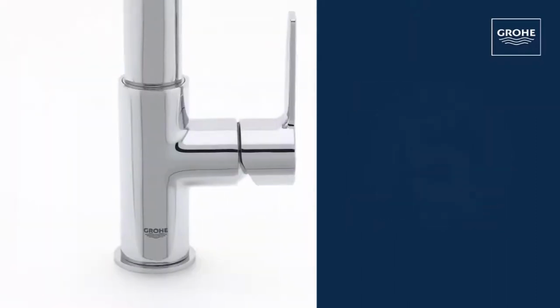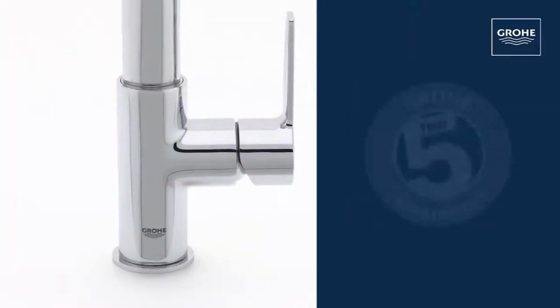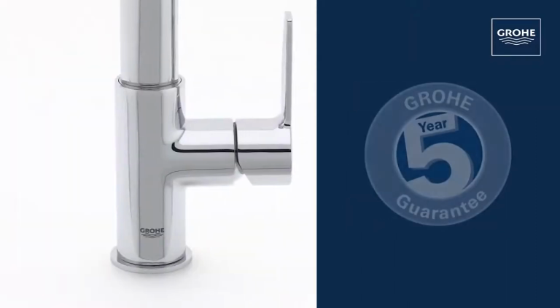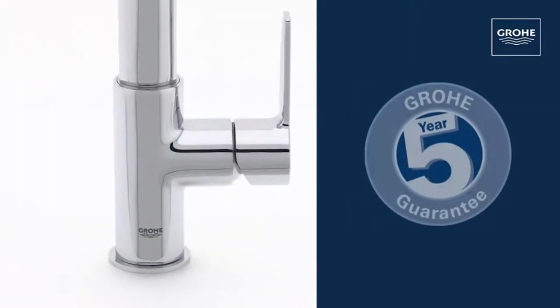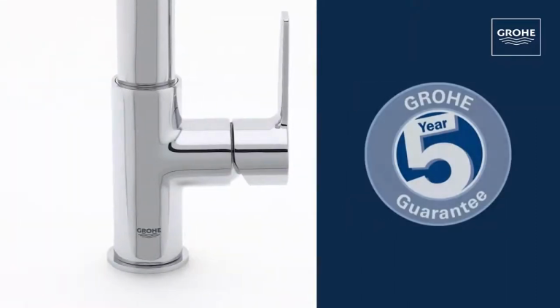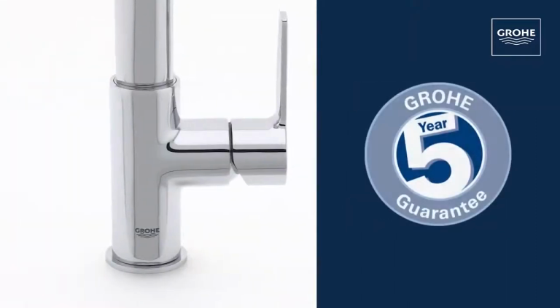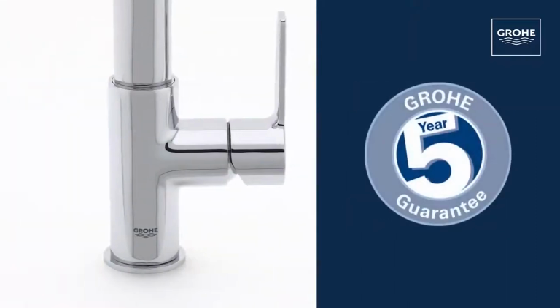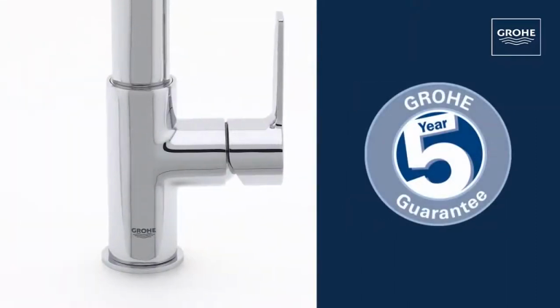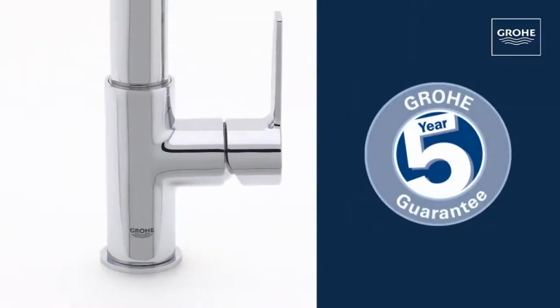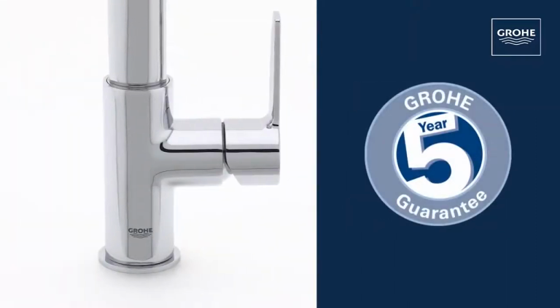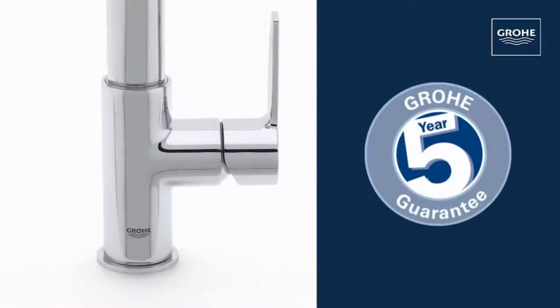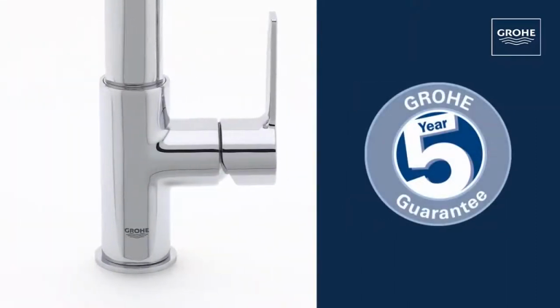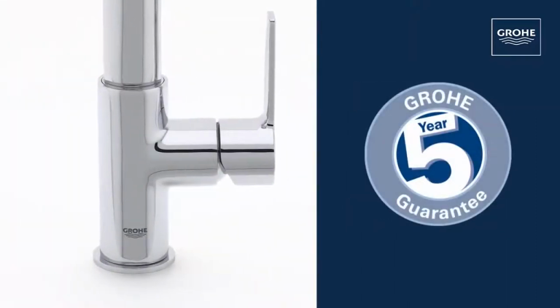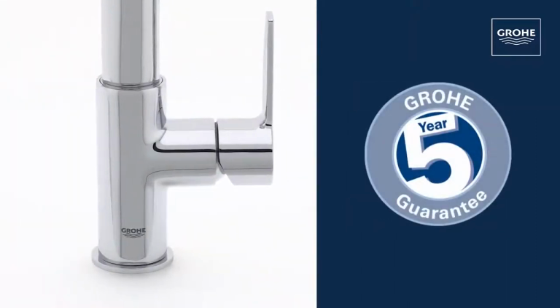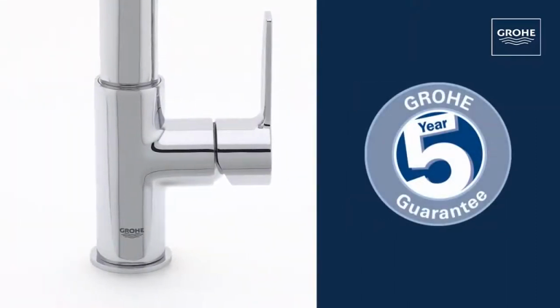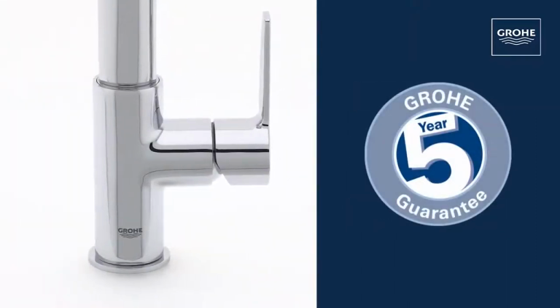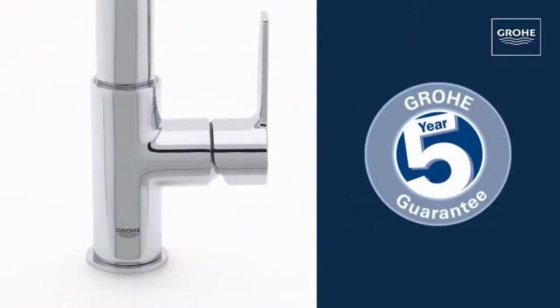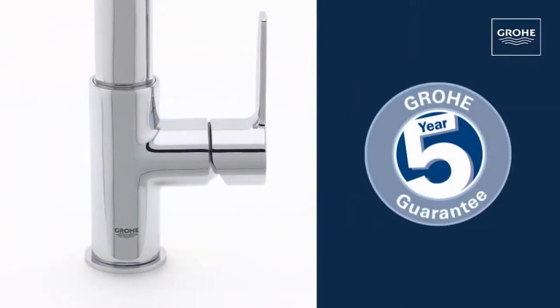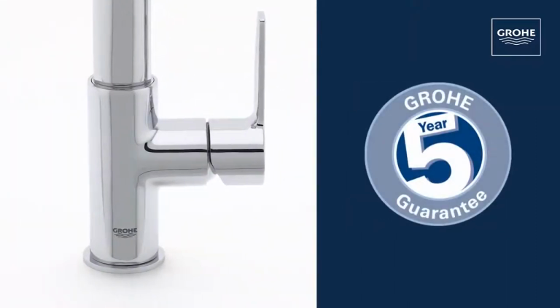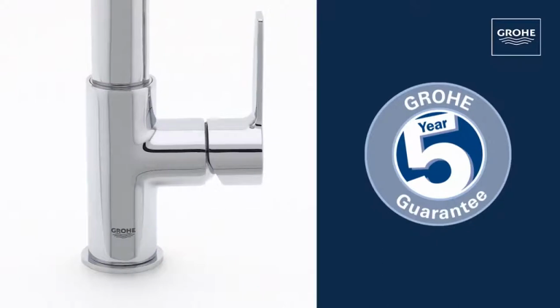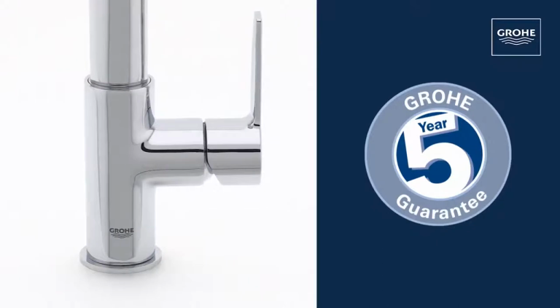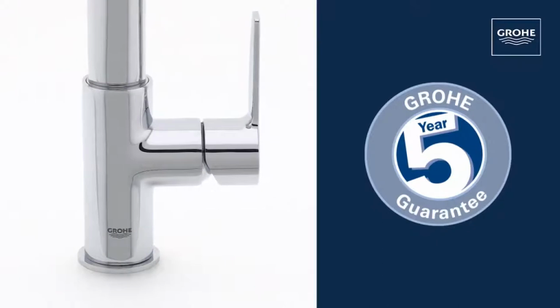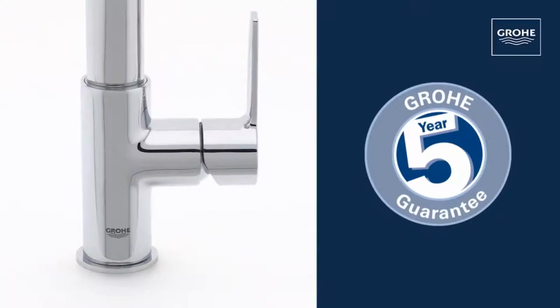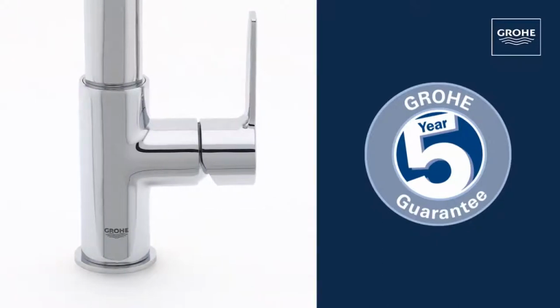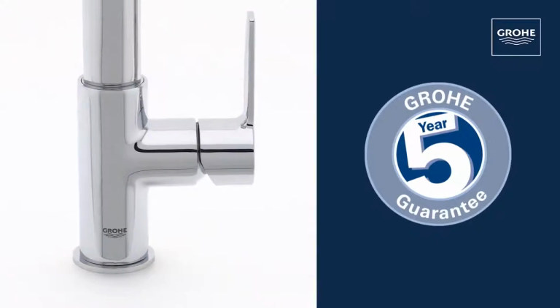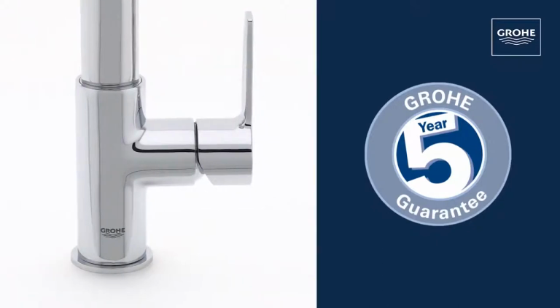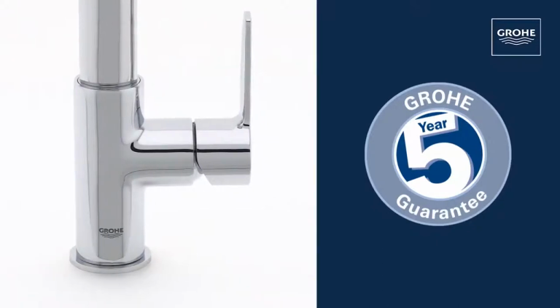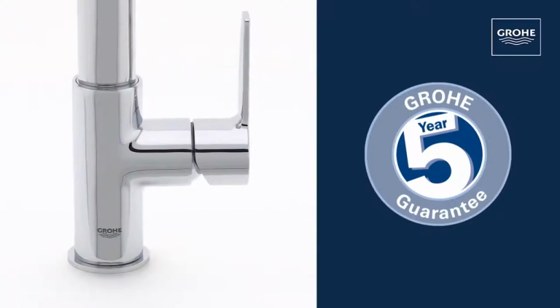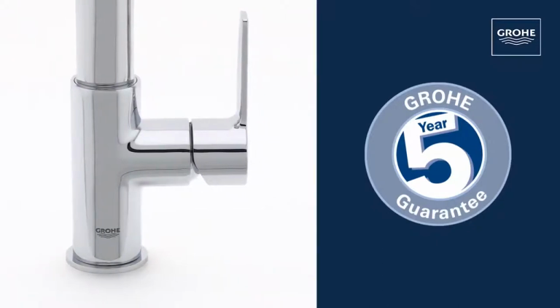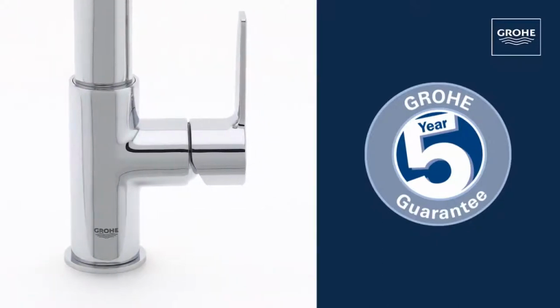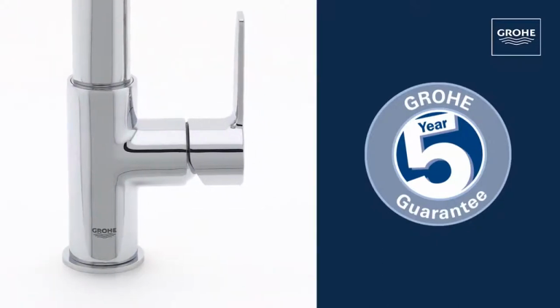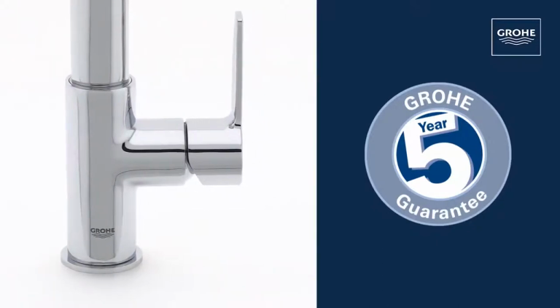And you can be certain of the outstanding Grower quality, all backed up by our 5-year guarantee.